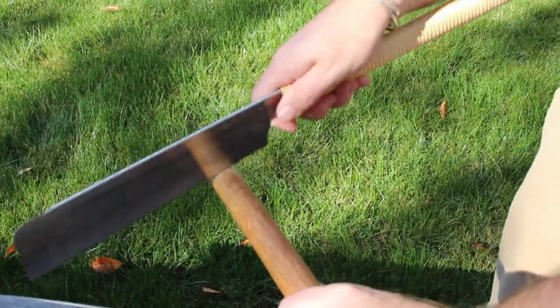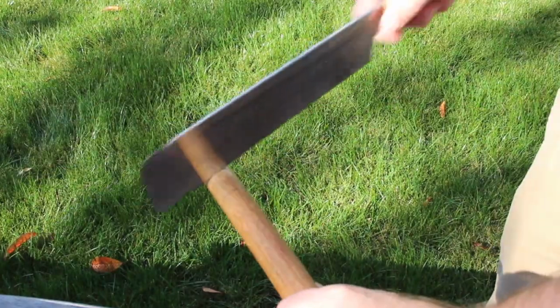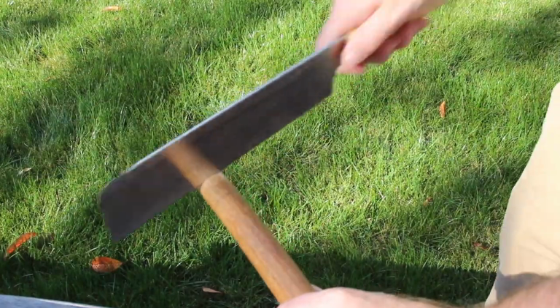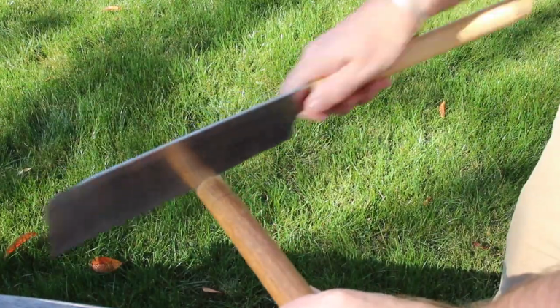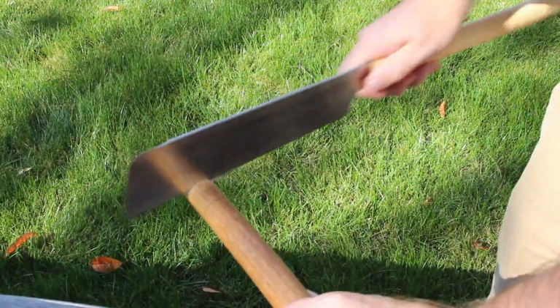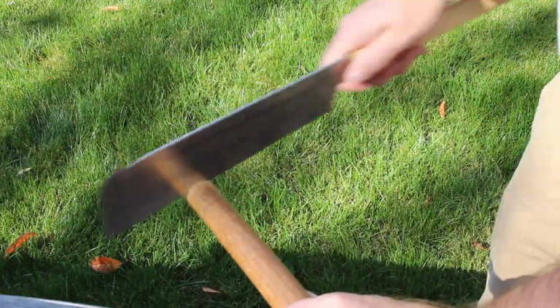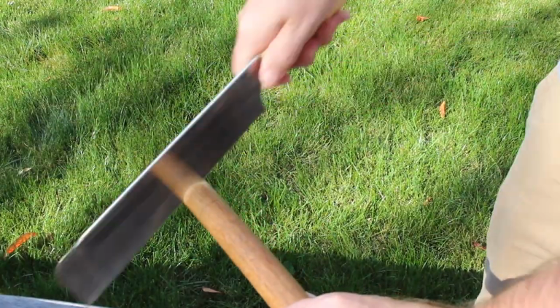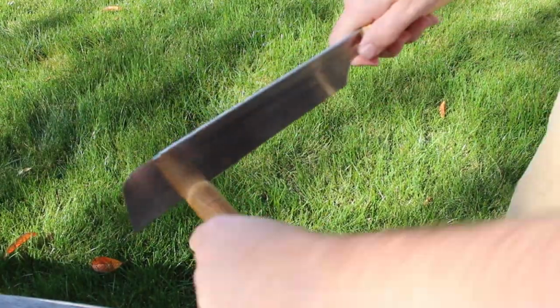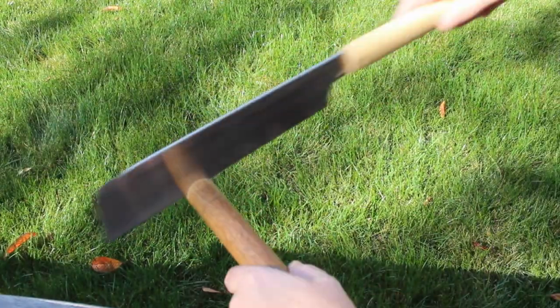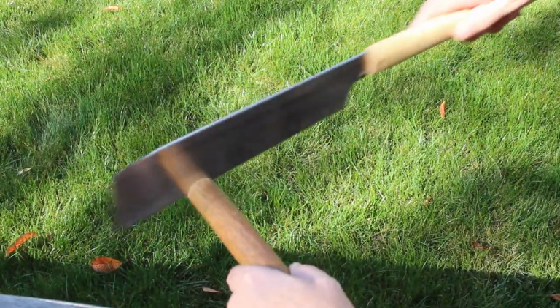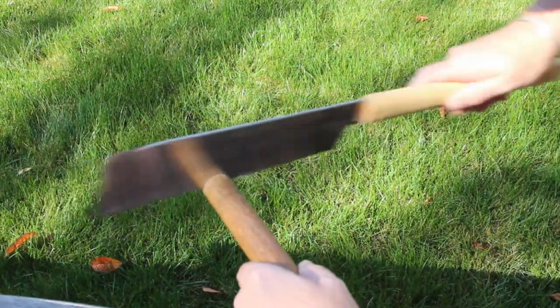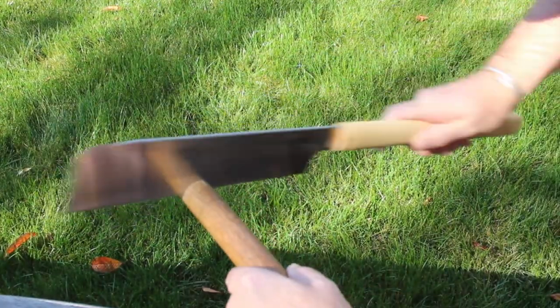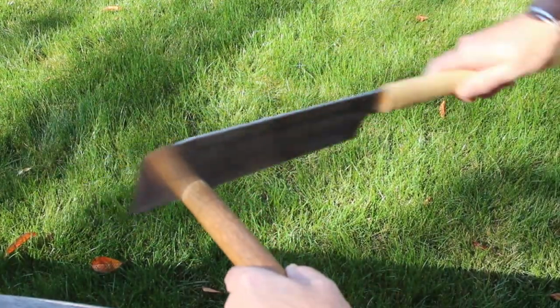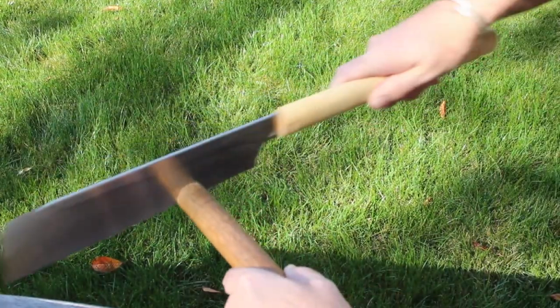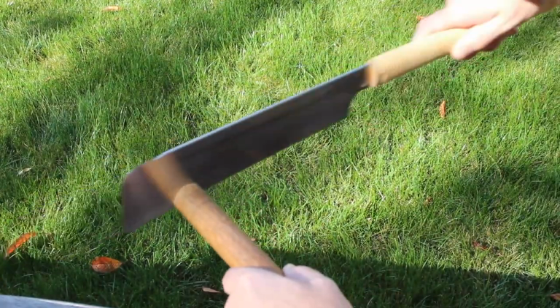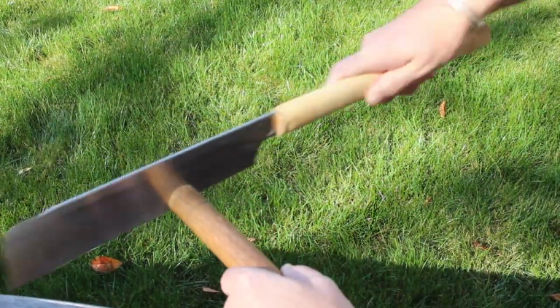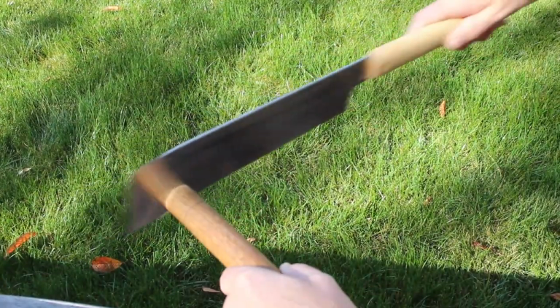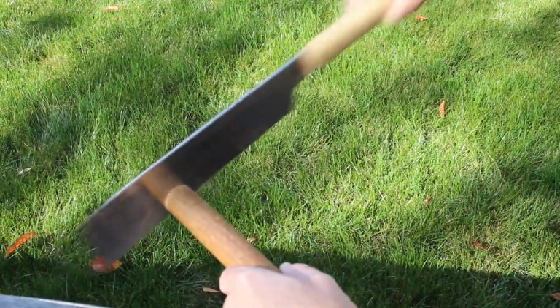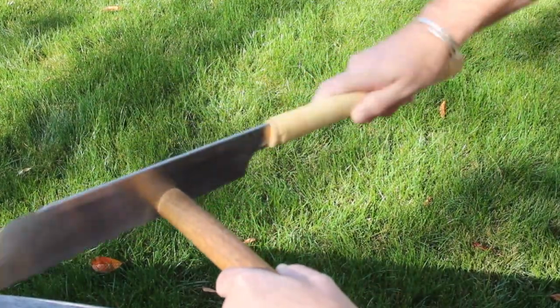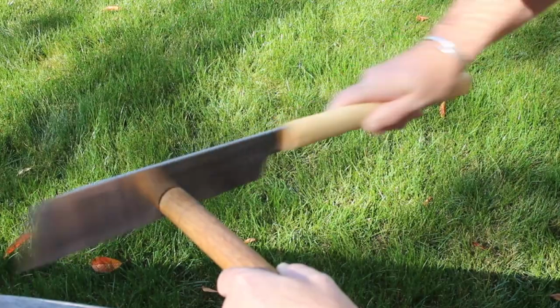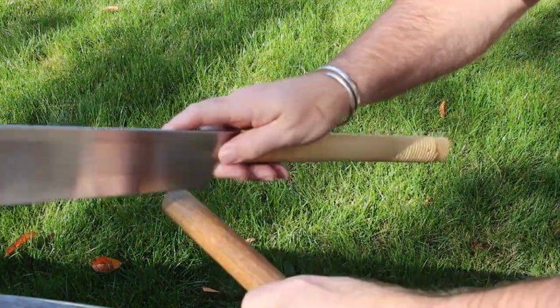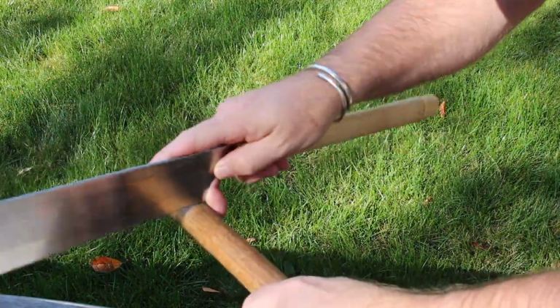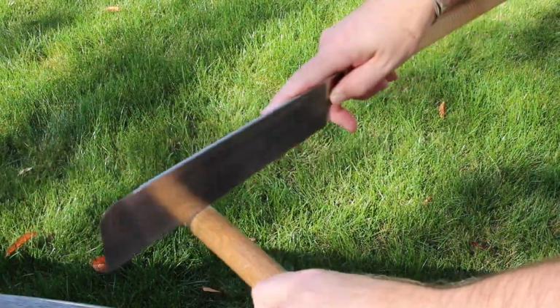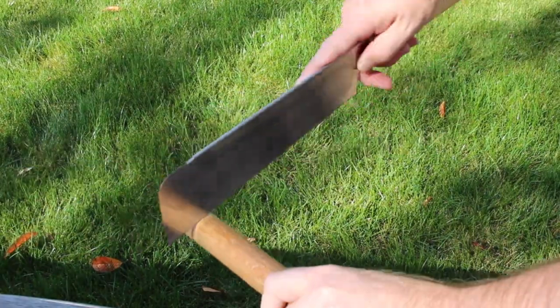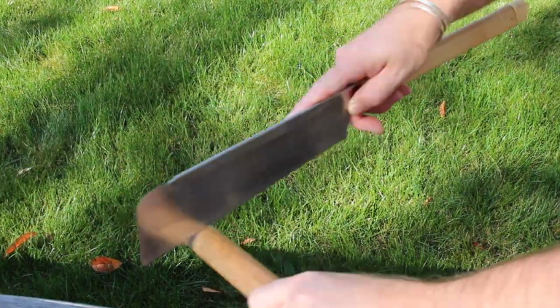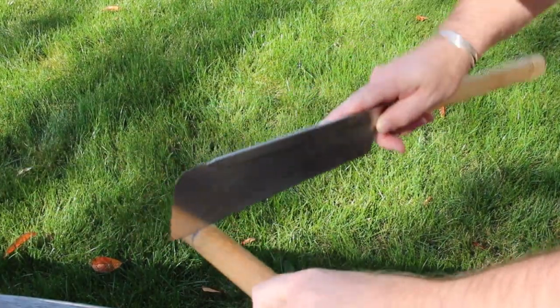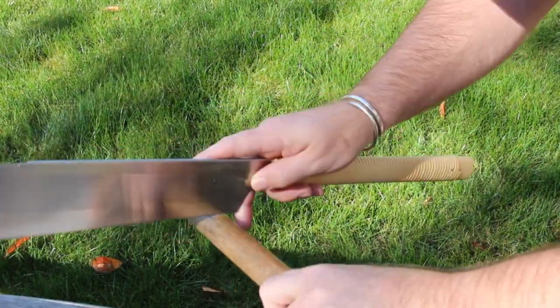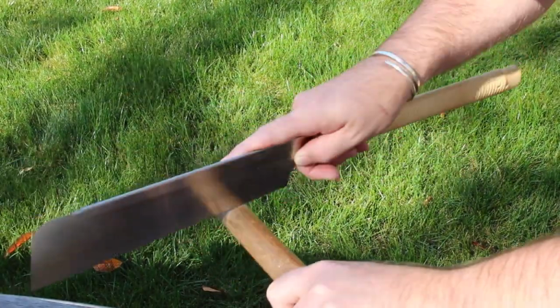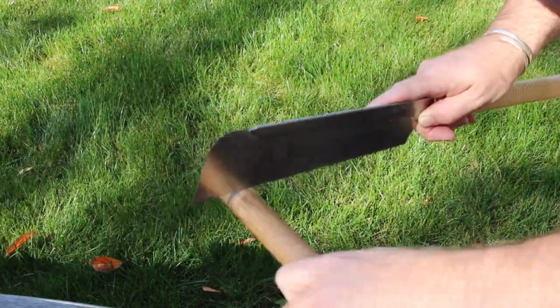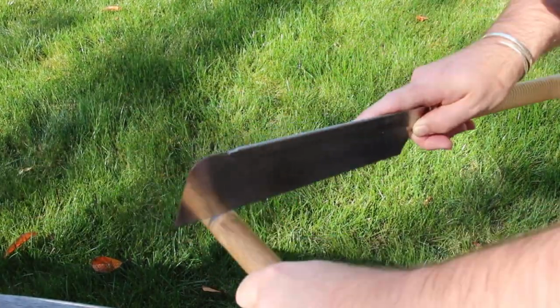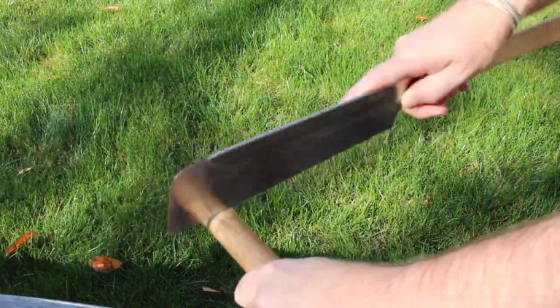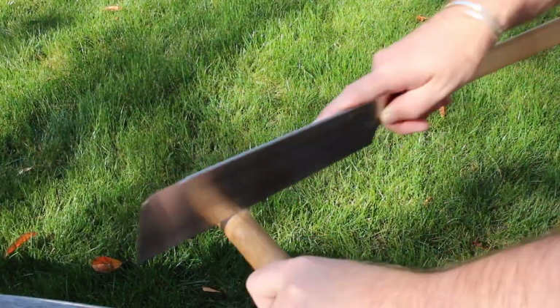After I cut off the end of the cane, I use the same saw to drop in an eighth-inch or so groove into the cane.